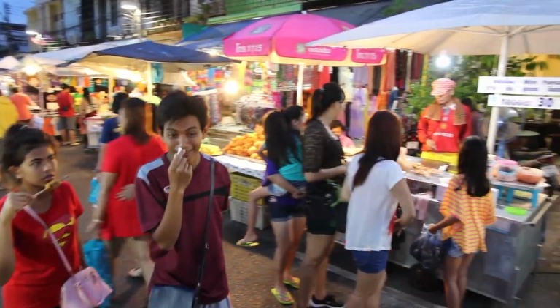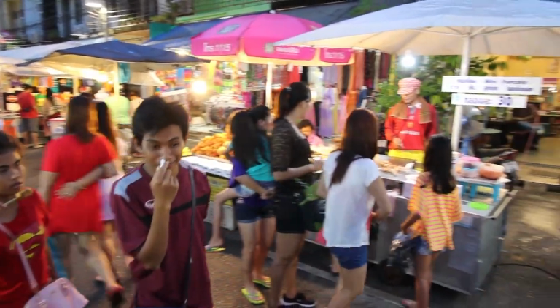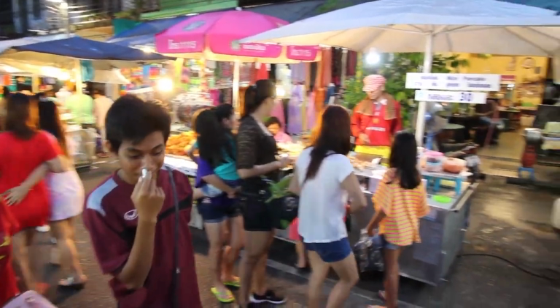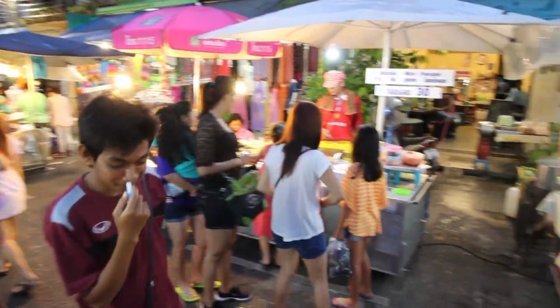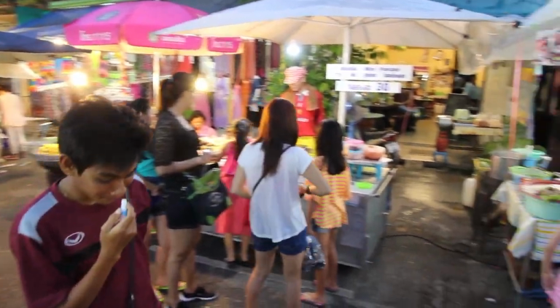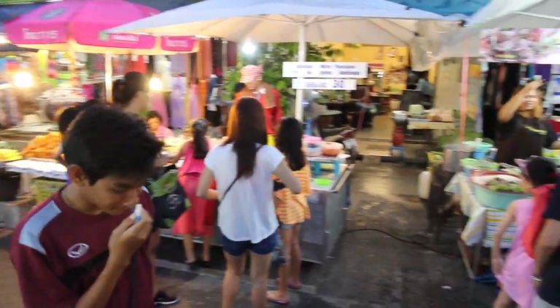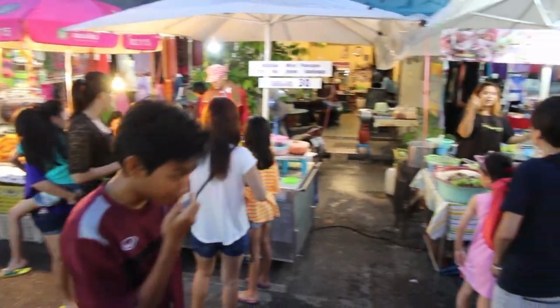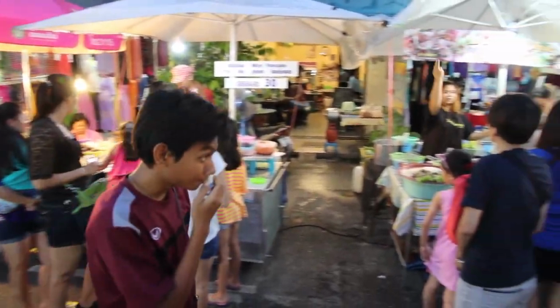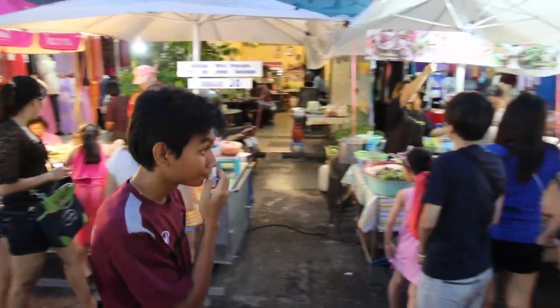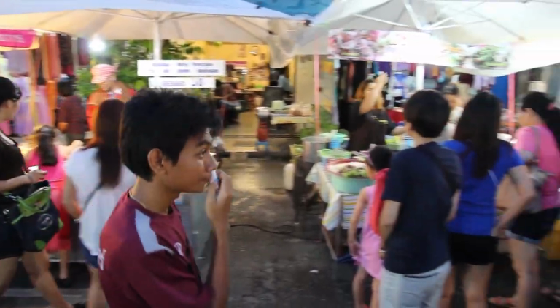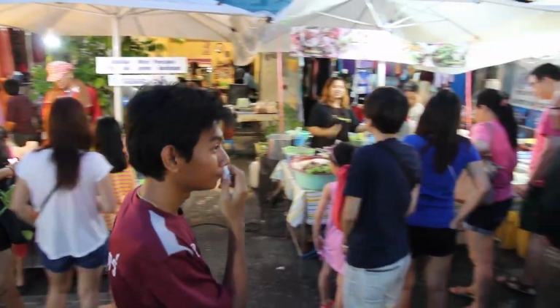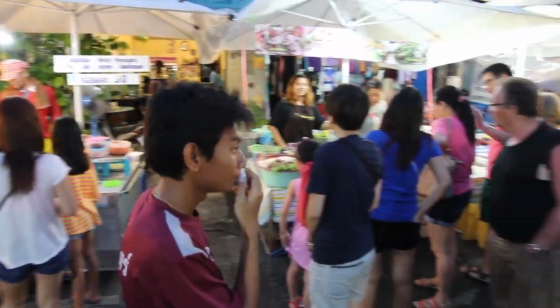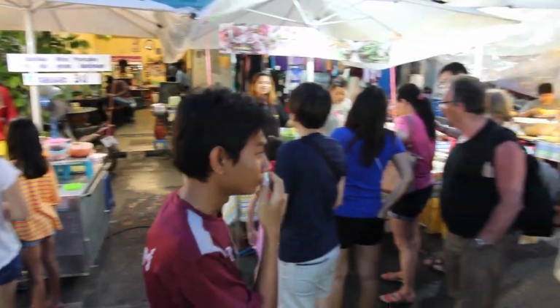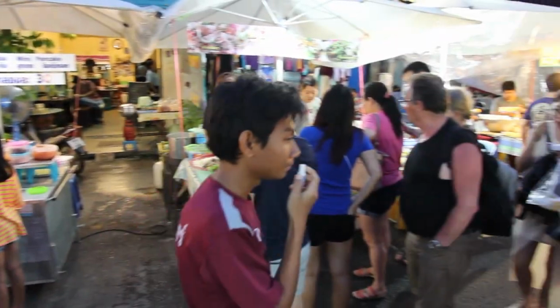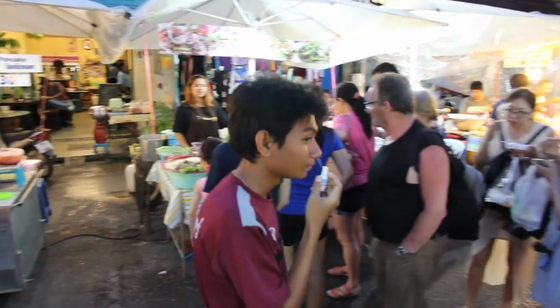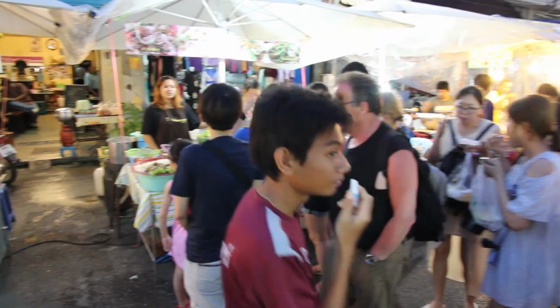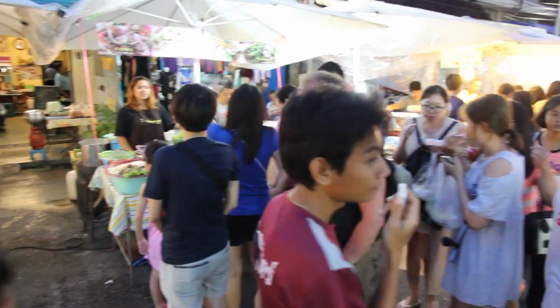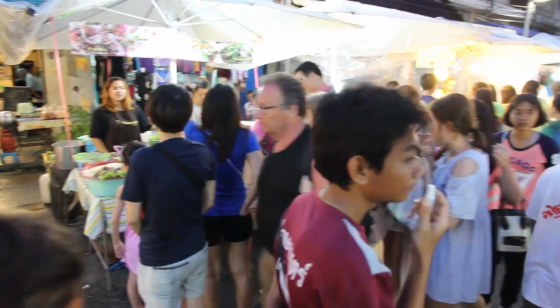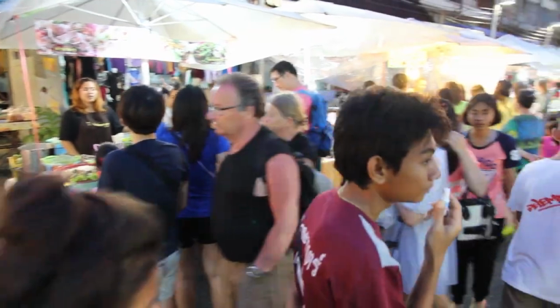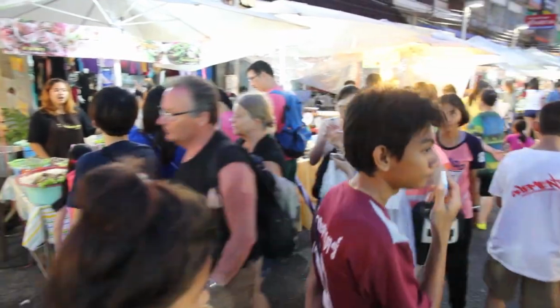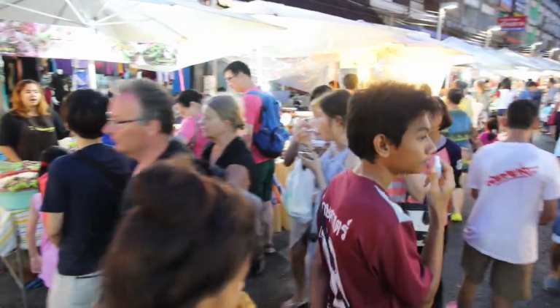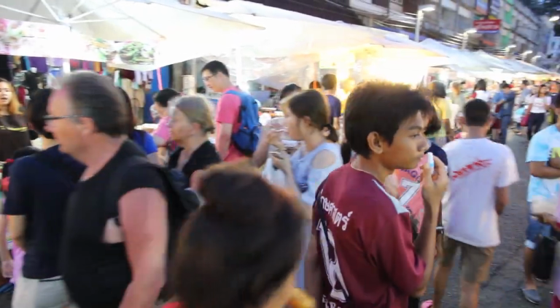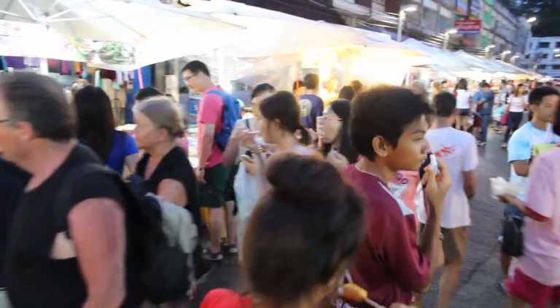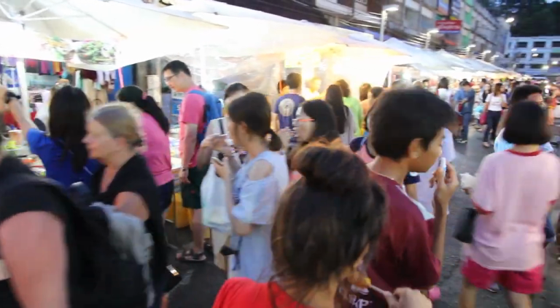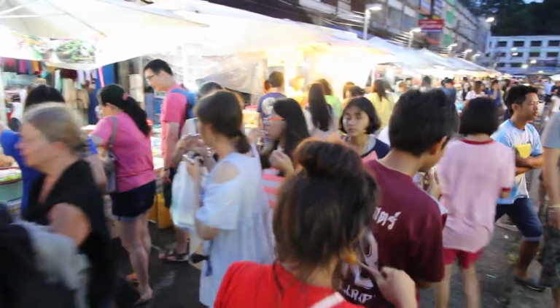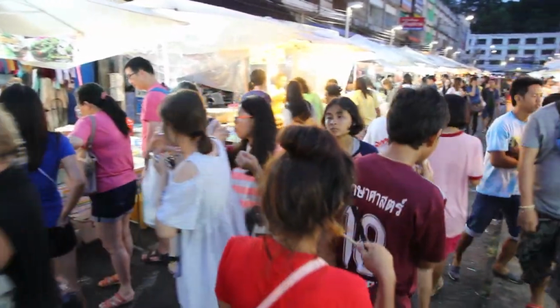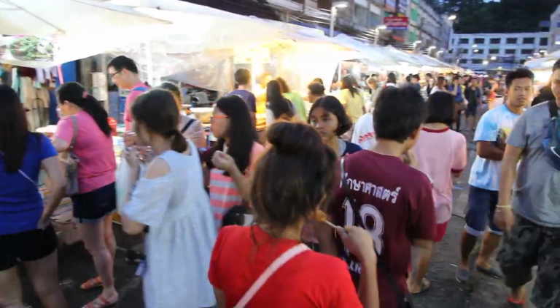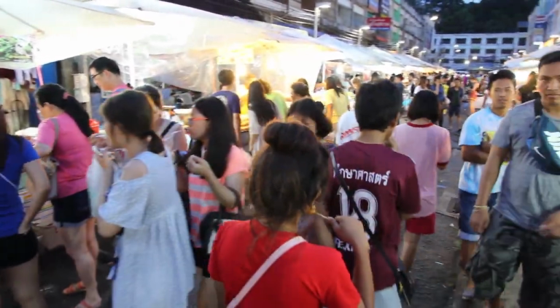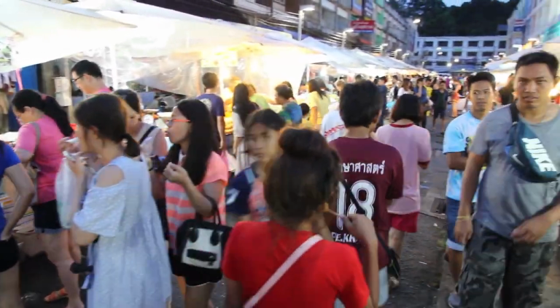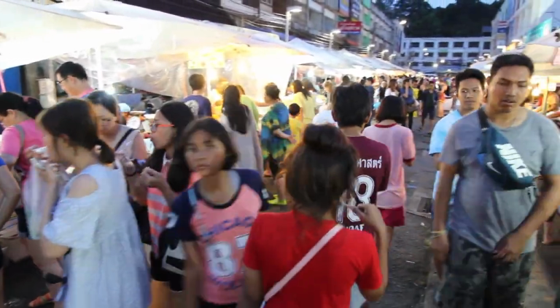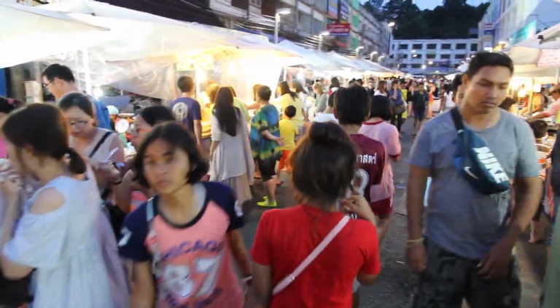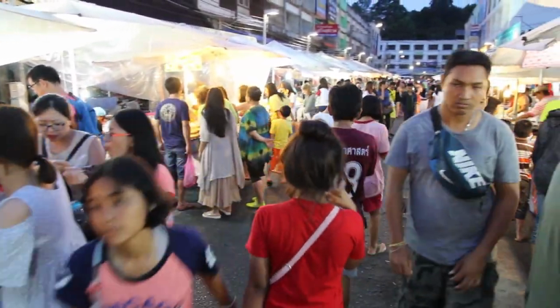This is Walking Street Night Market in Krabi Town in Thailand. There's lots of street food available here. Let's go and take a look.